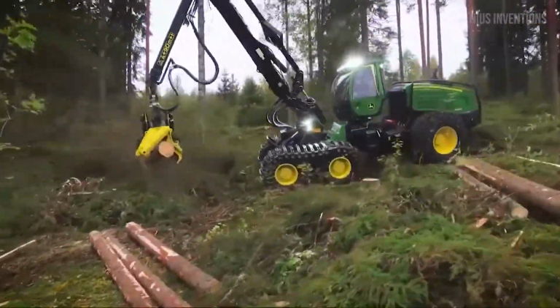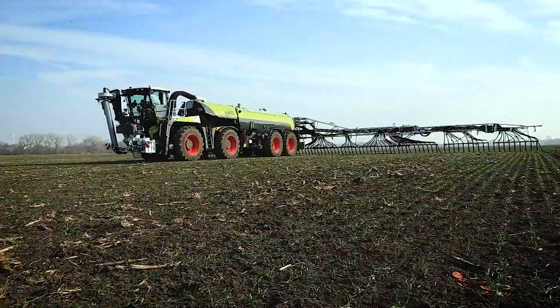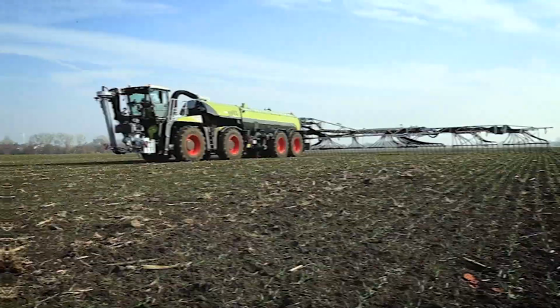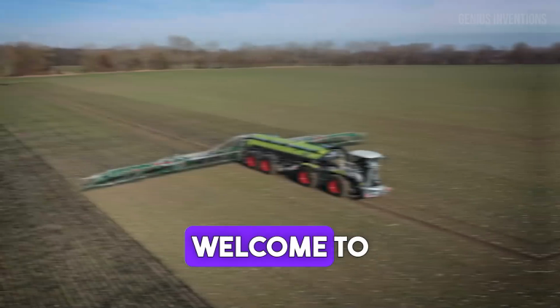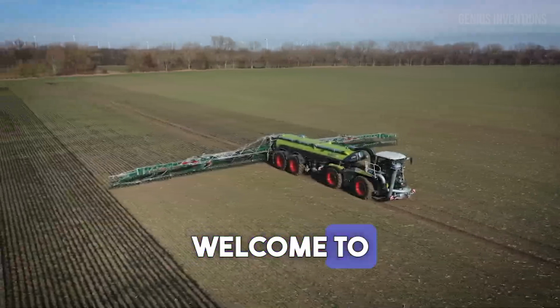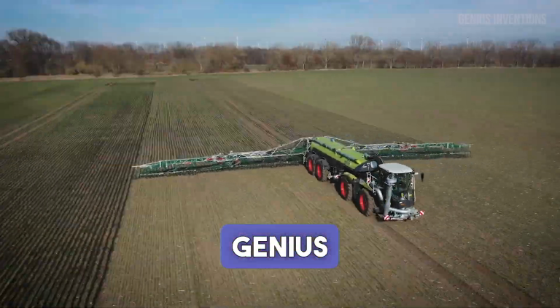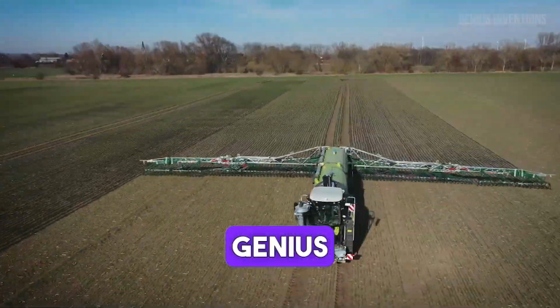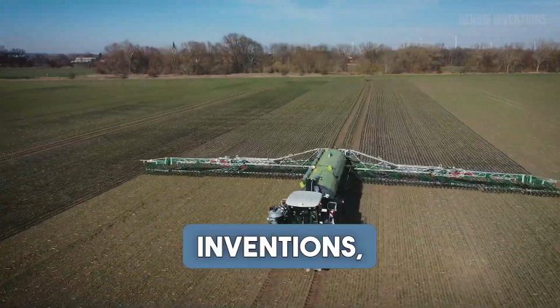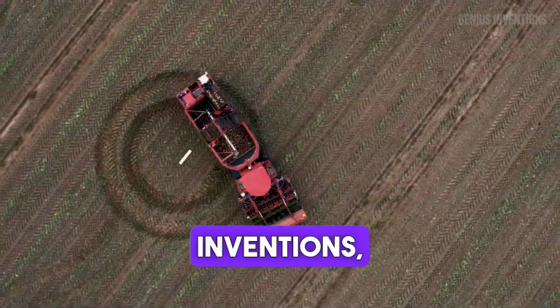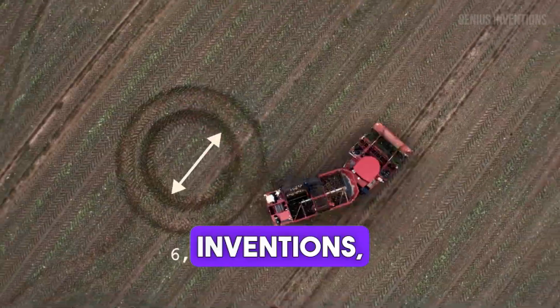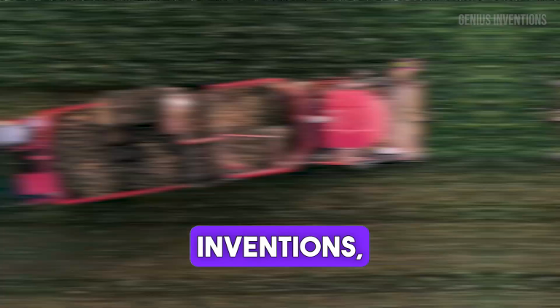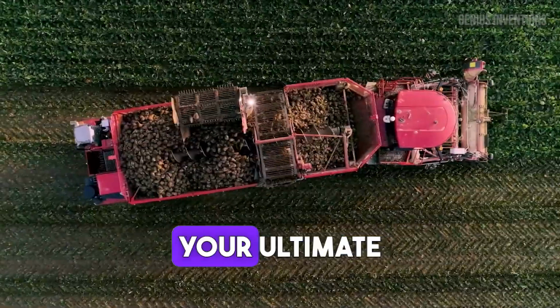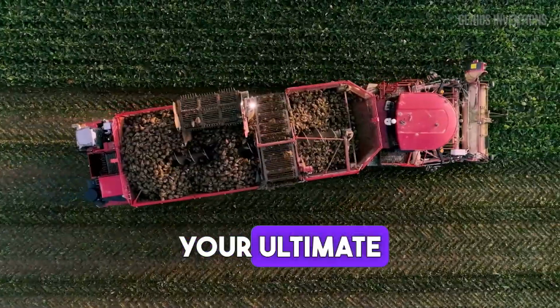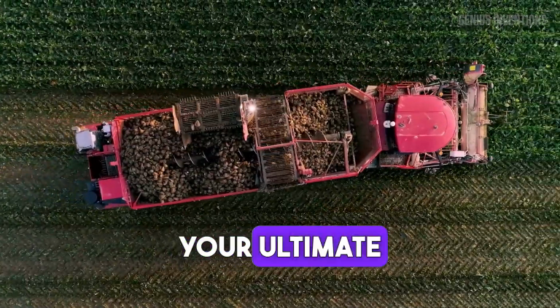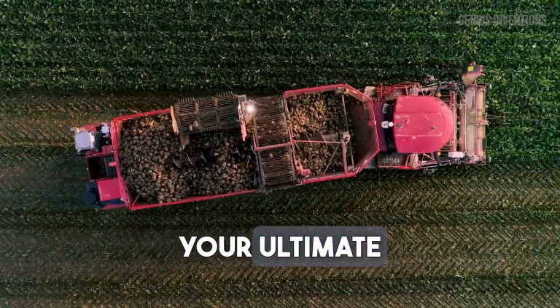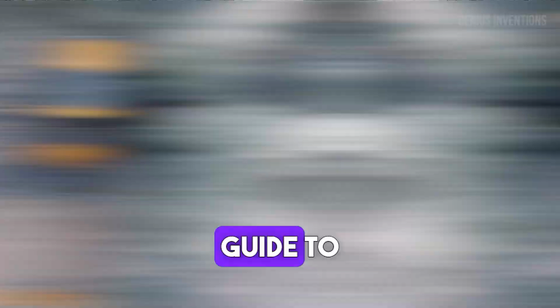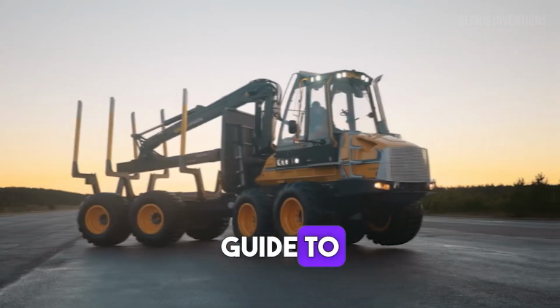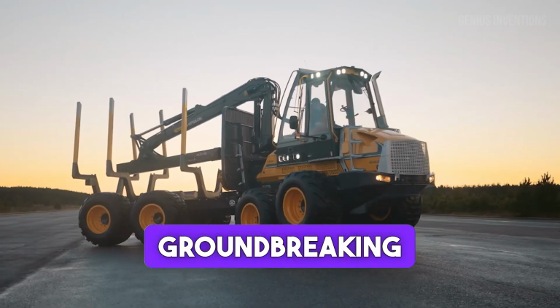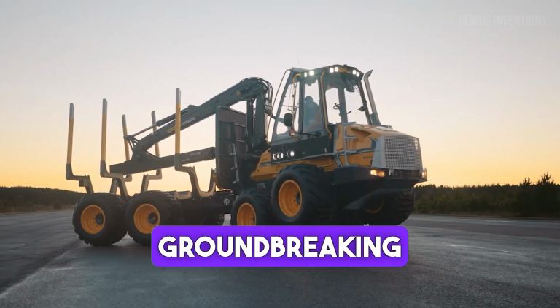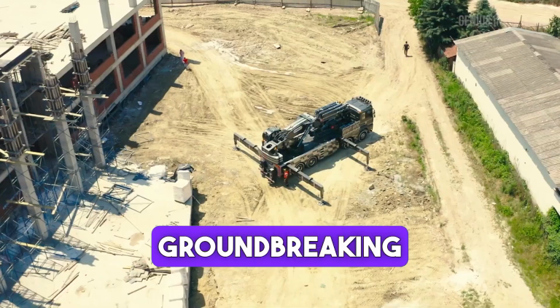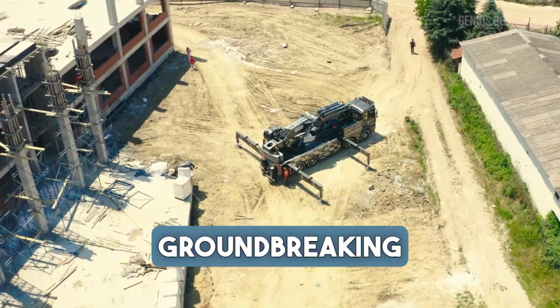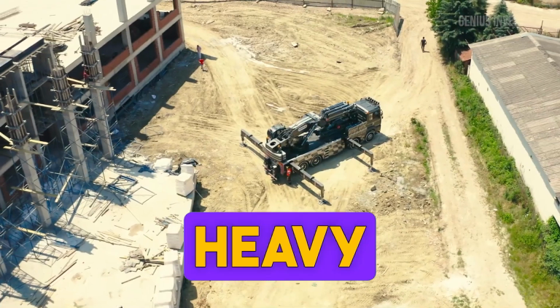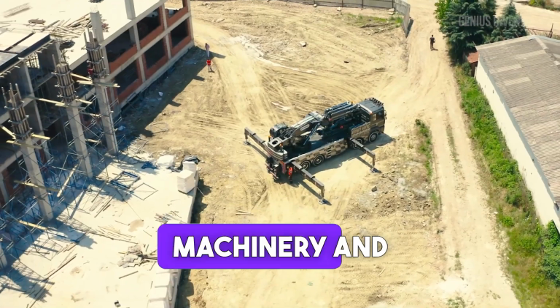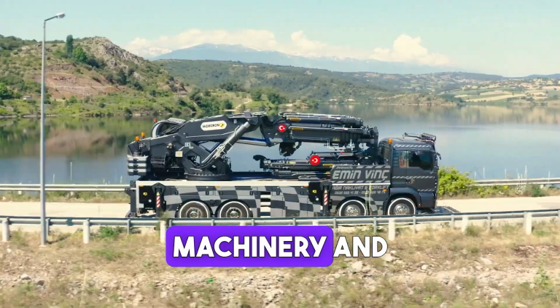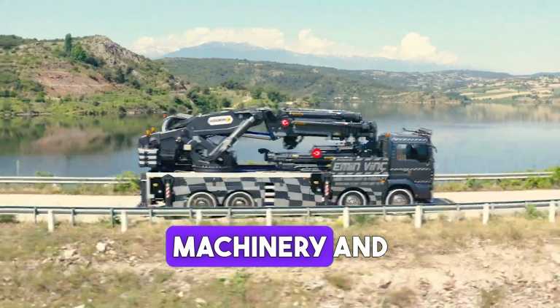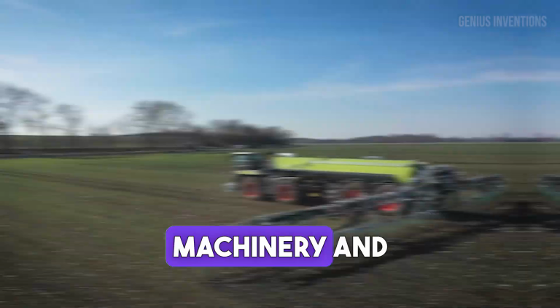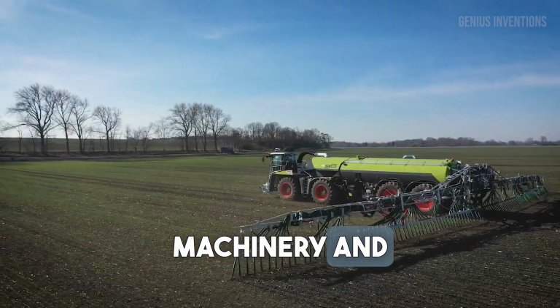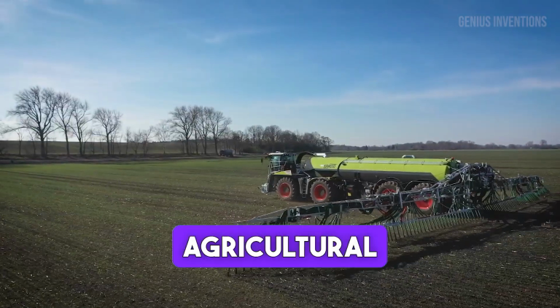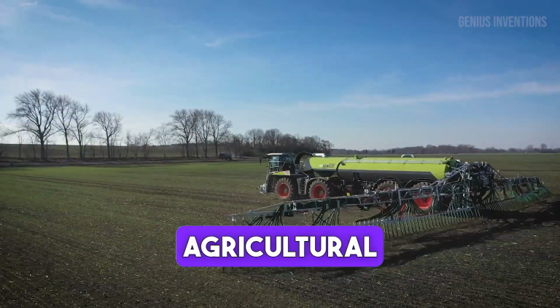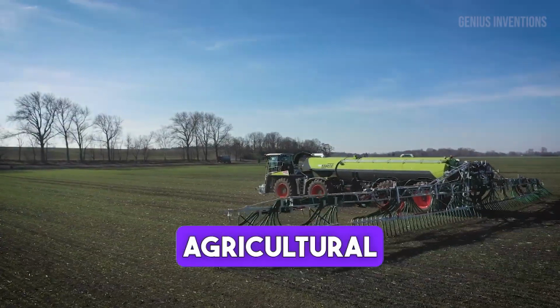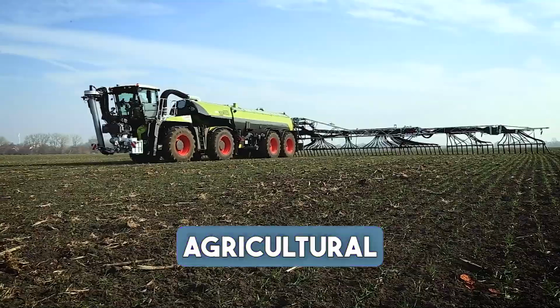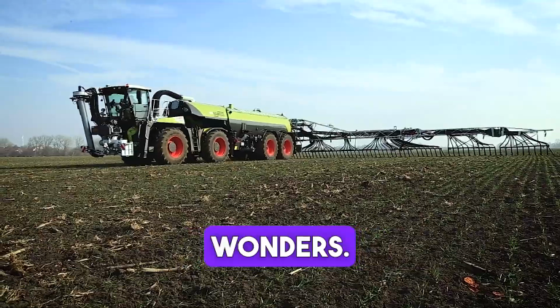Welcome to Genius Inventions, your ultimate guide to groundbreaking heavy machinery and agricultural wonders.